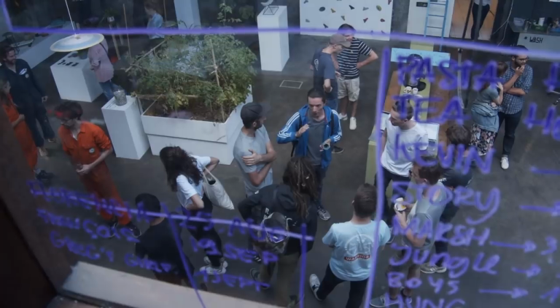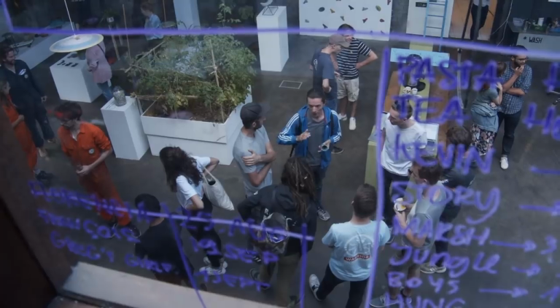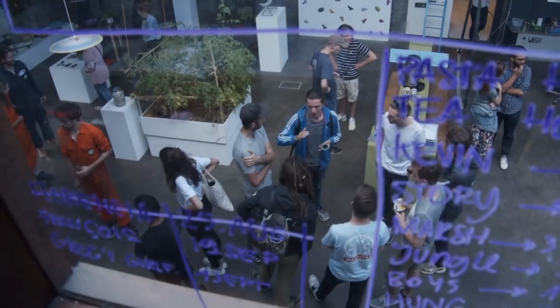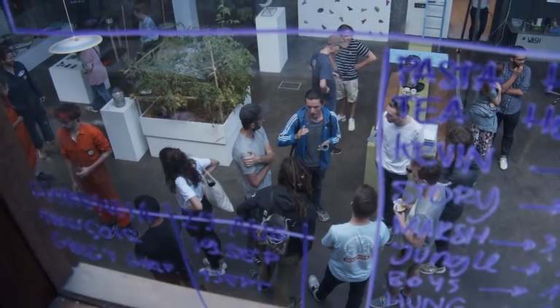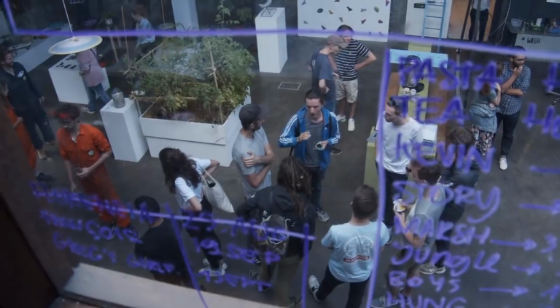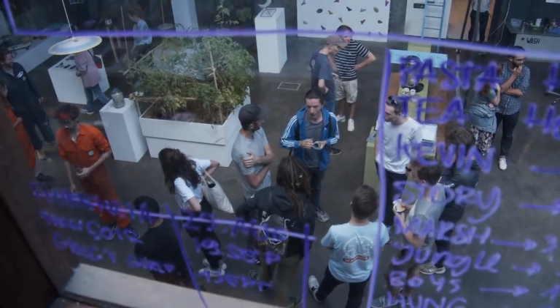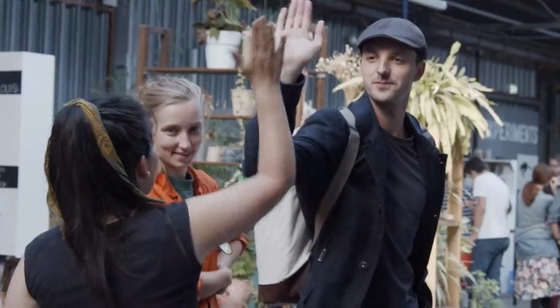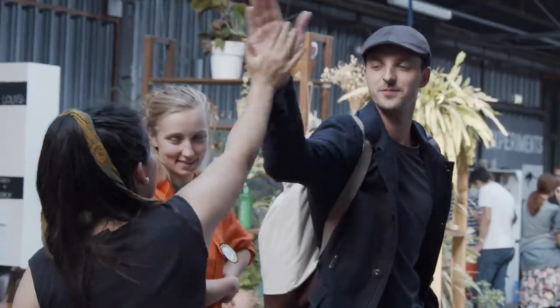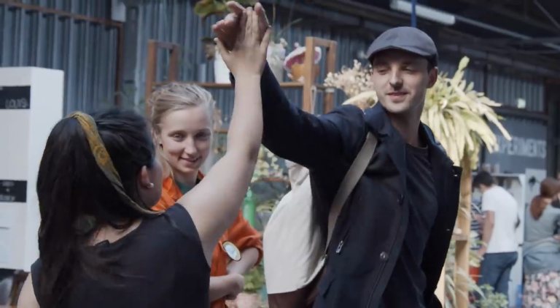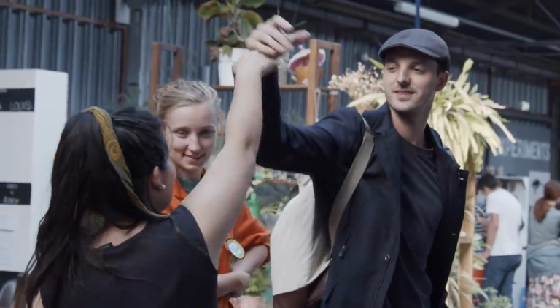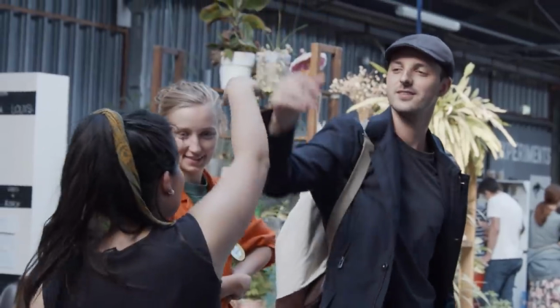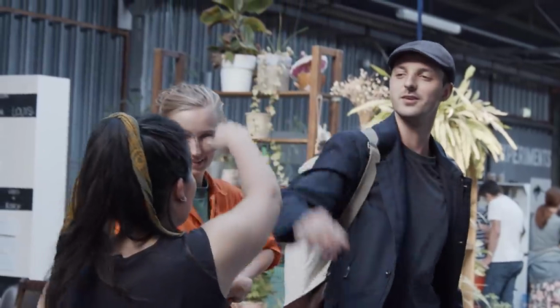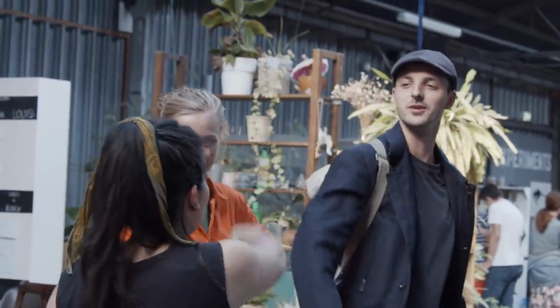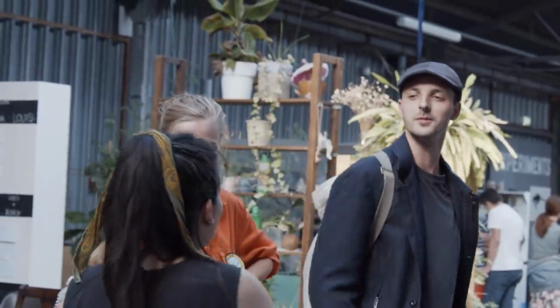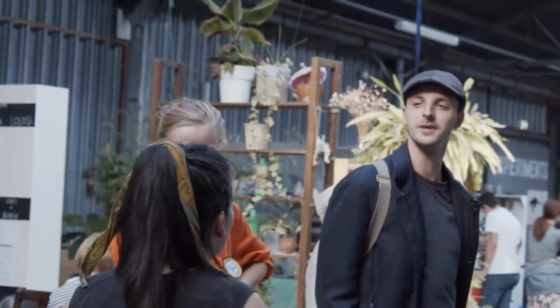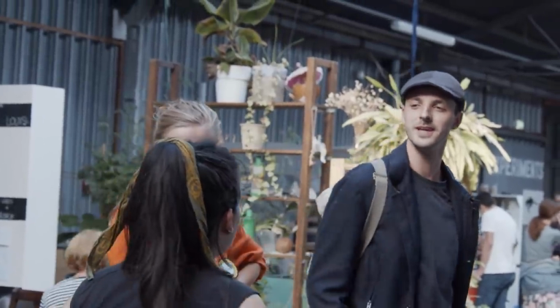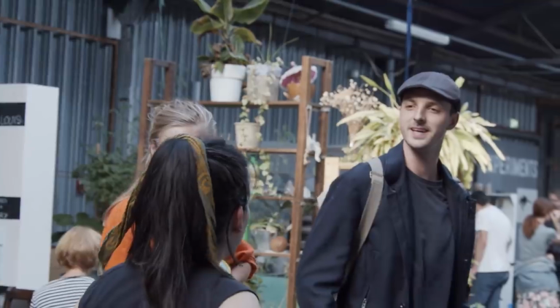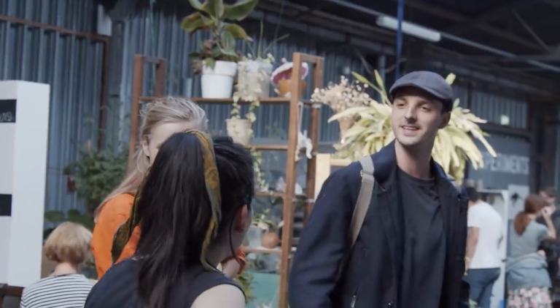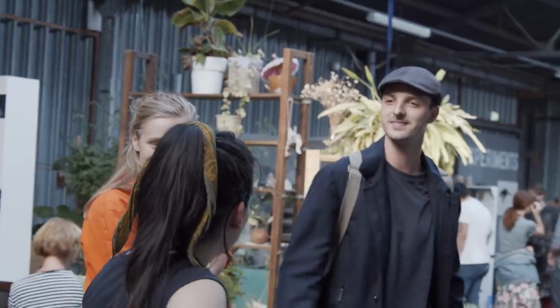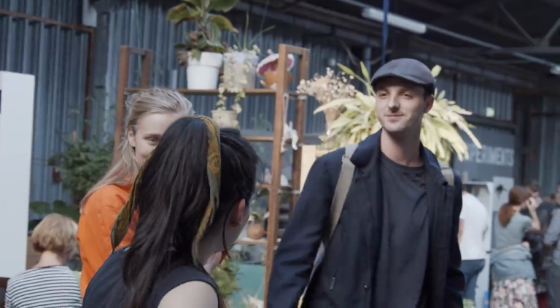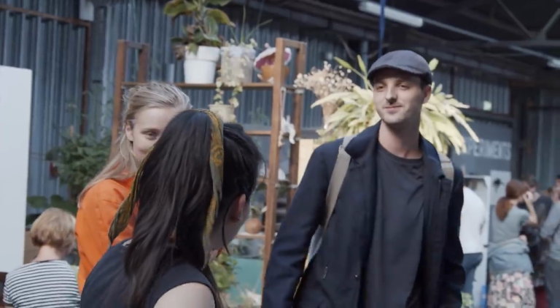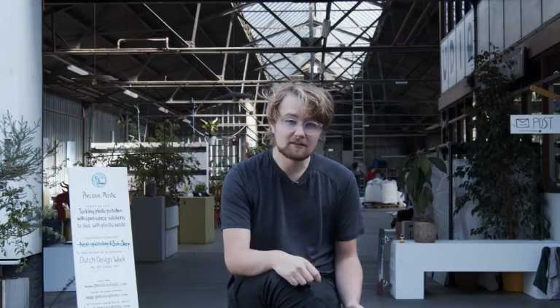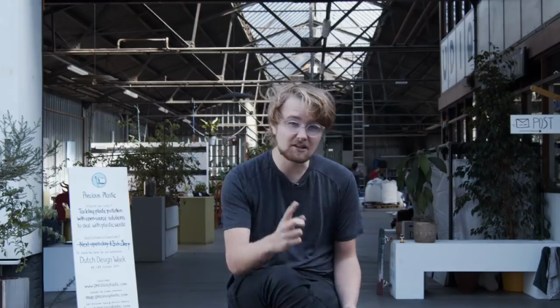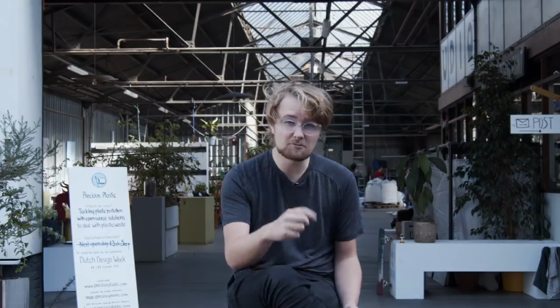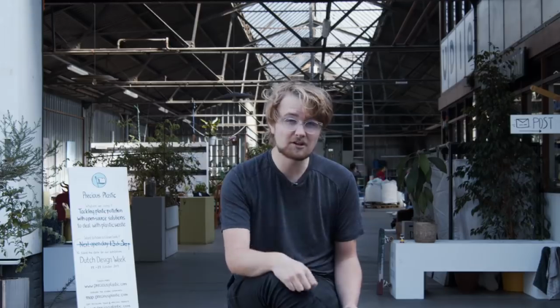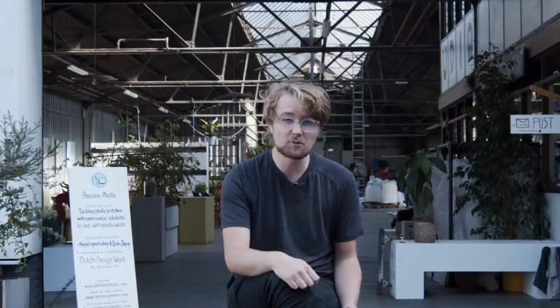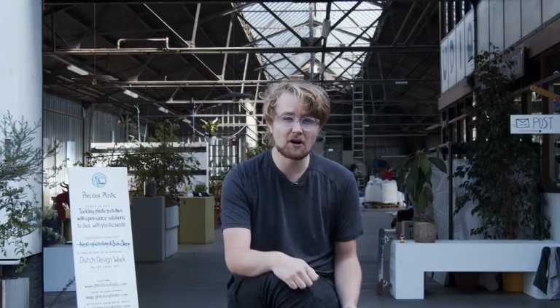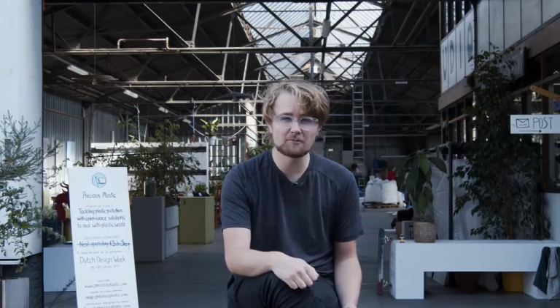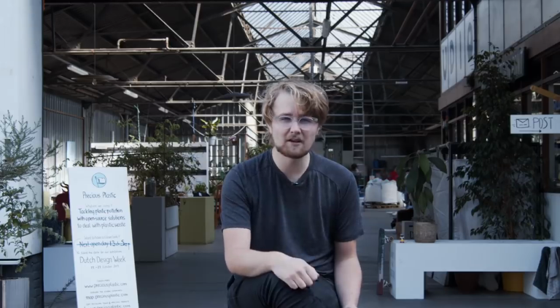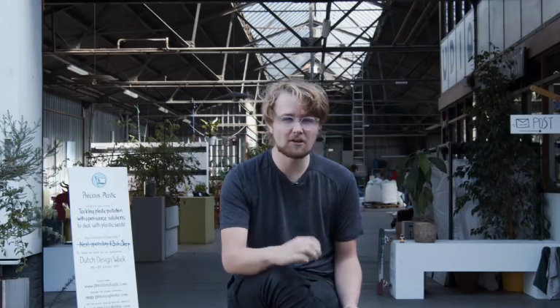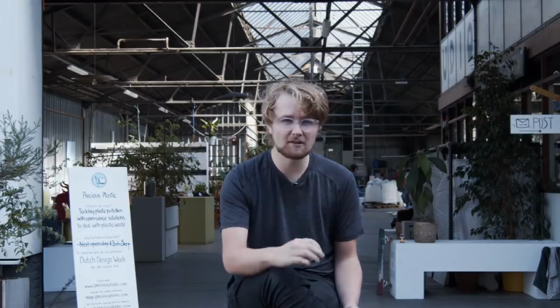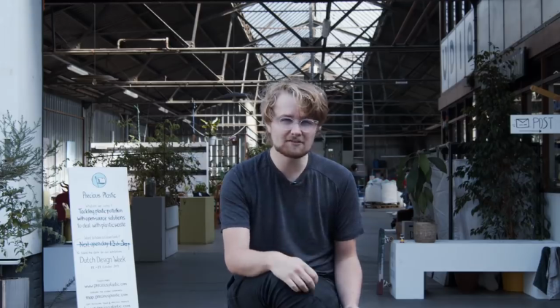We had our last open day before Dutch Design Week. The kitchen works super hard making all the meals.